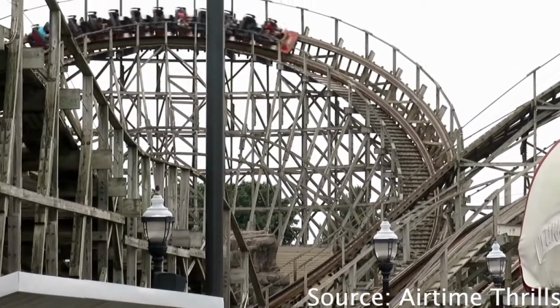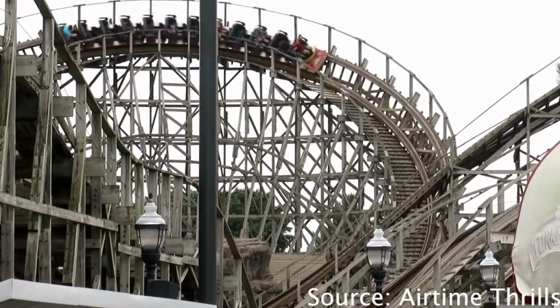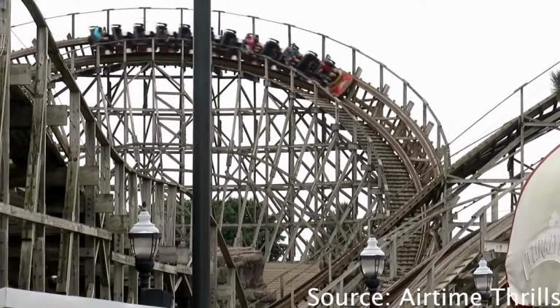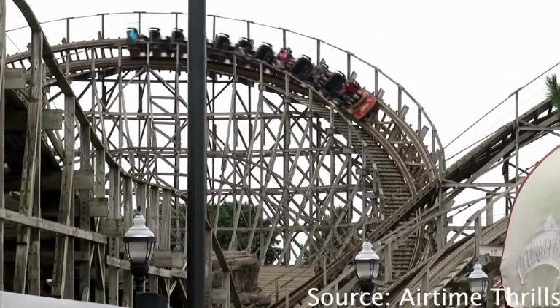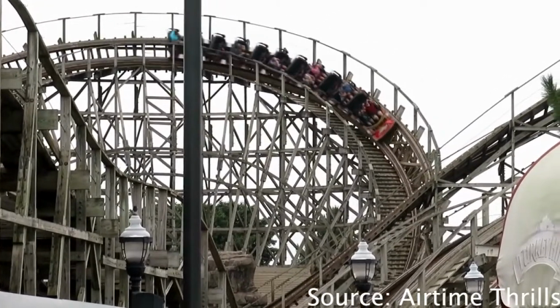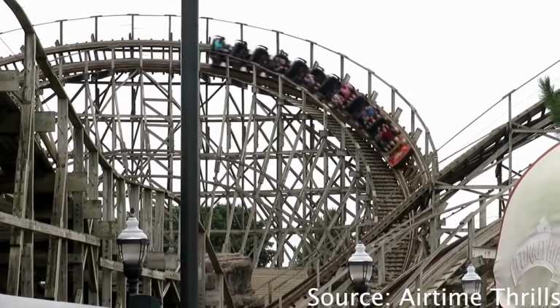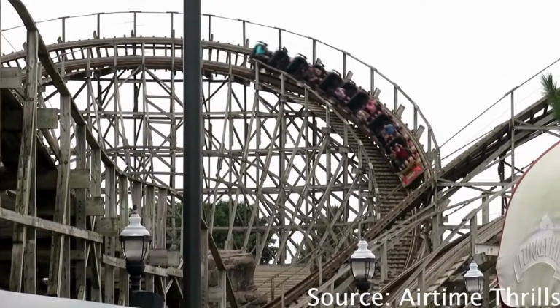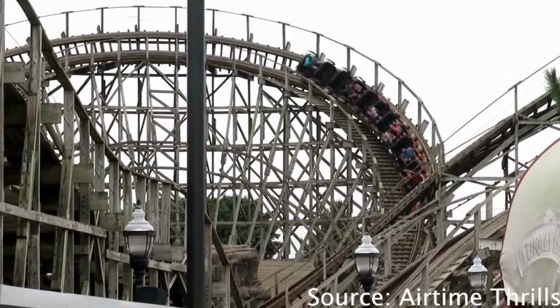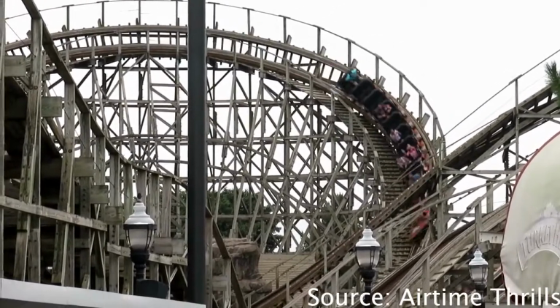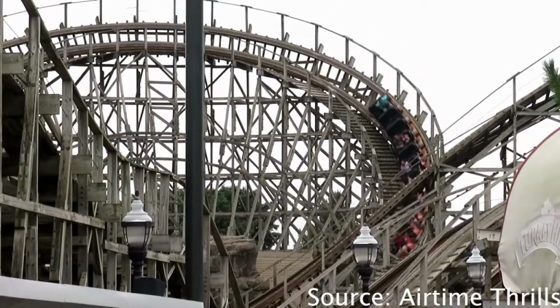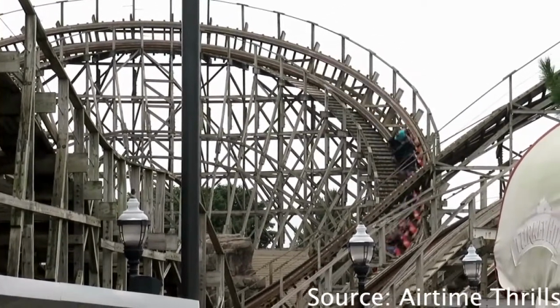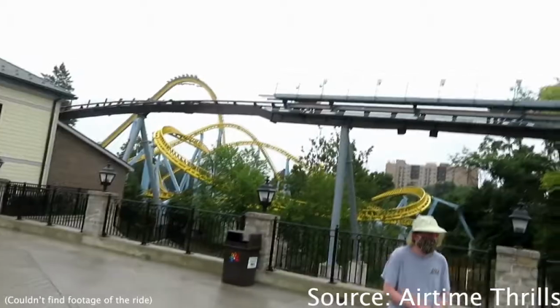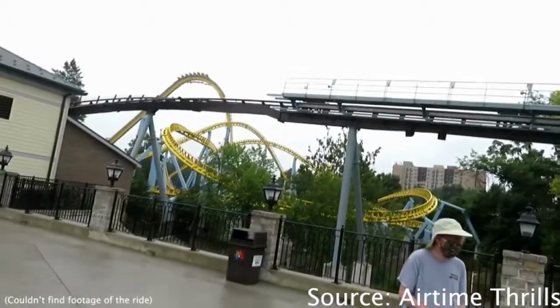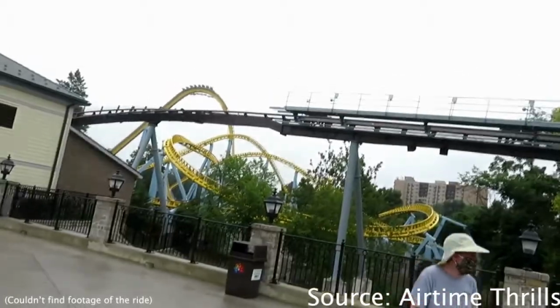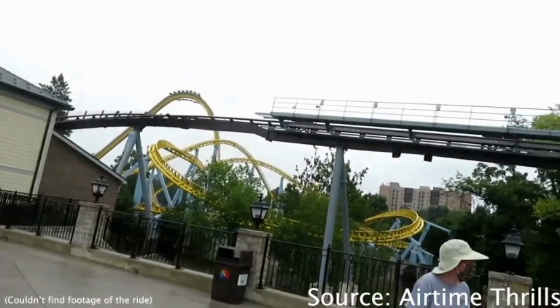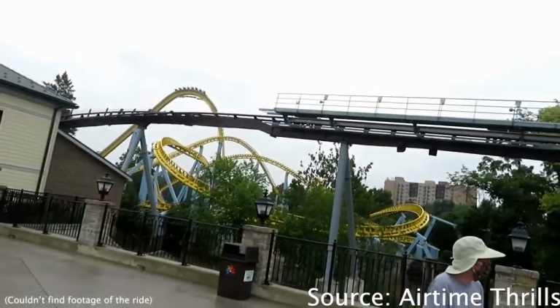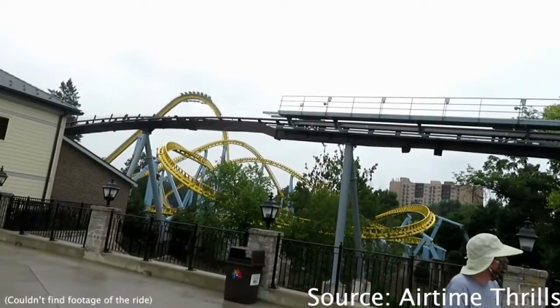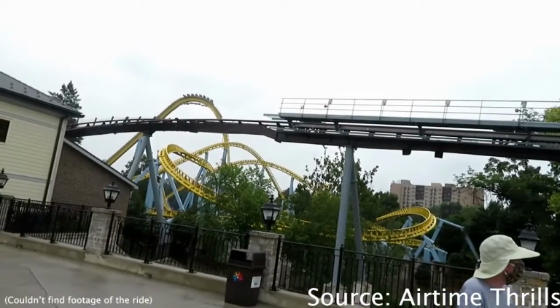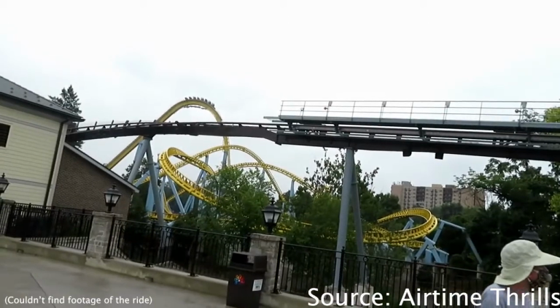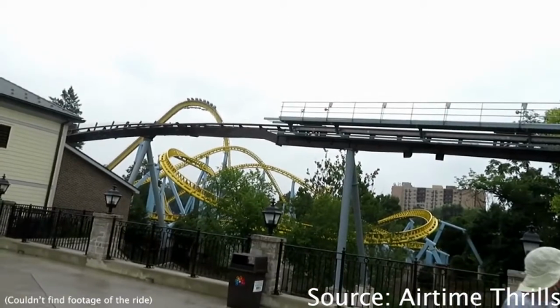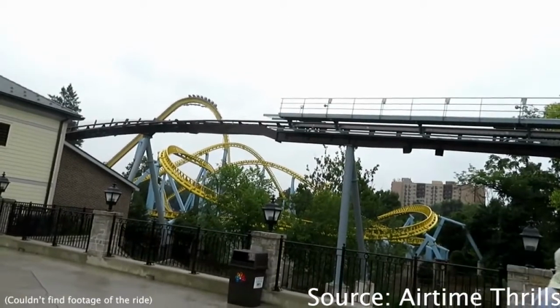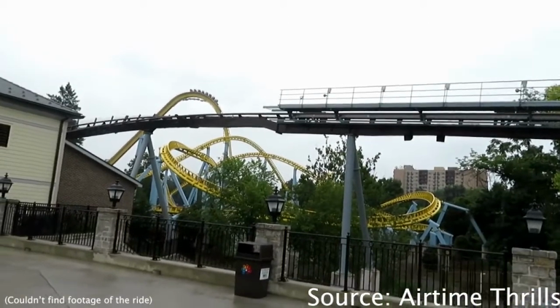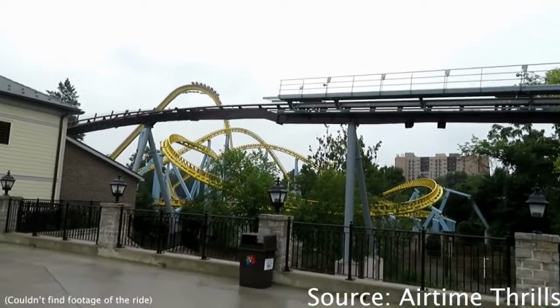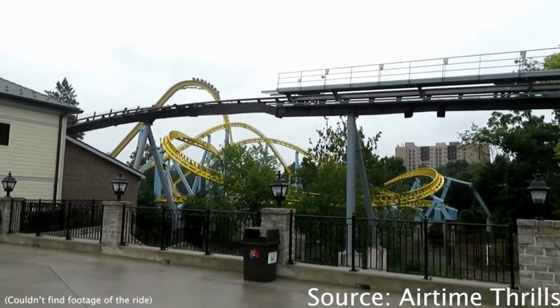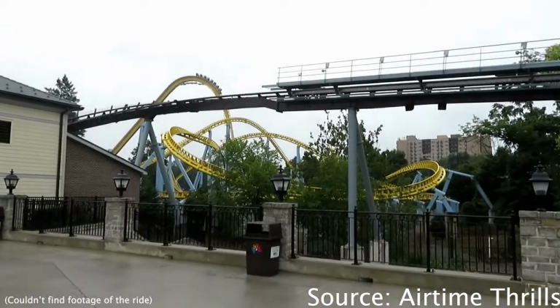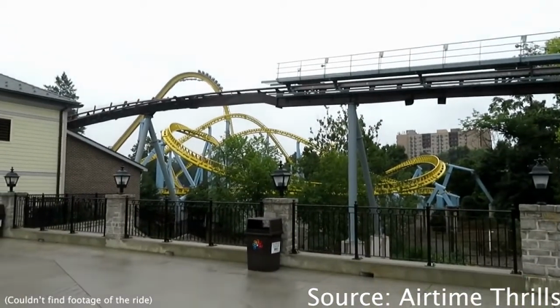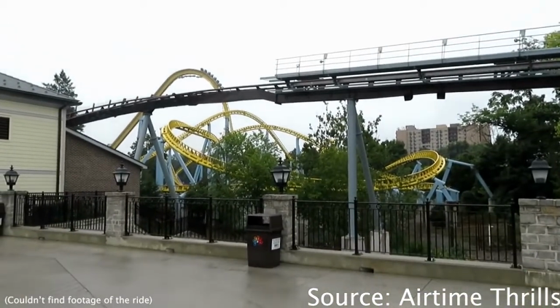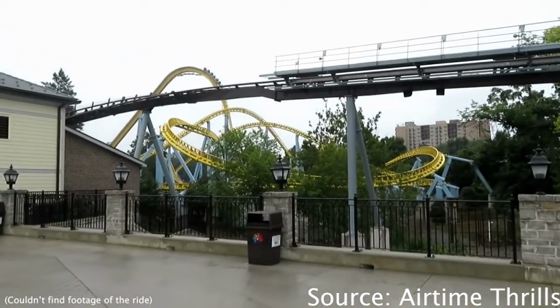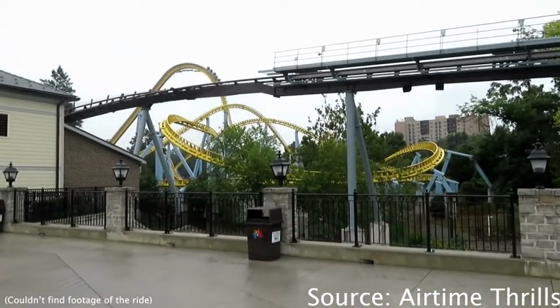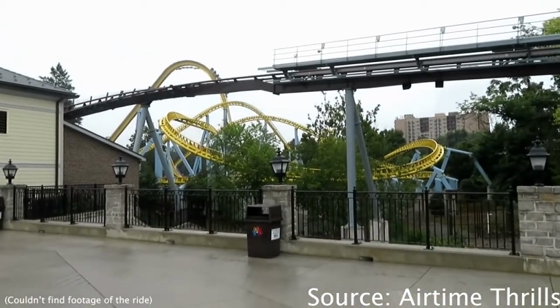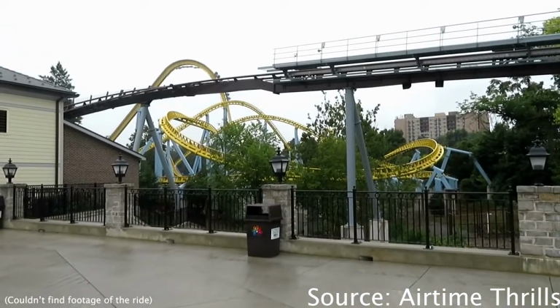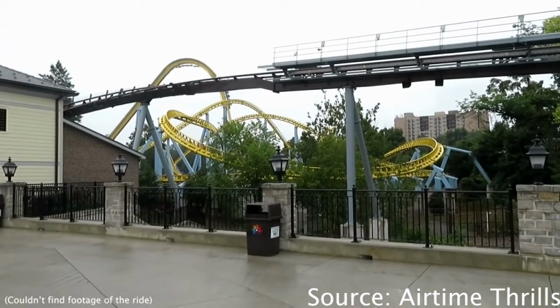Starting off at the number 5 spot, we have Cocoa Cruiser. Cocoa Cruiser has blue supports, a yellow track, and a brown train.